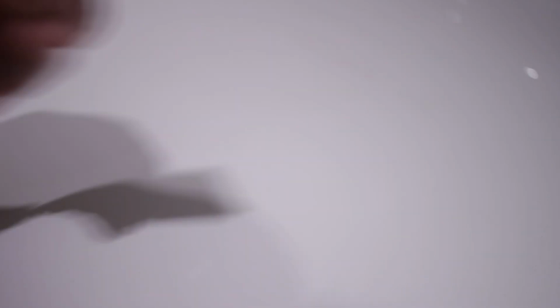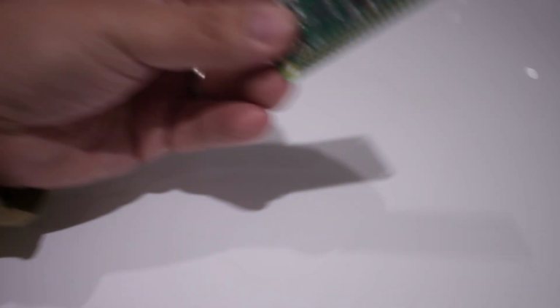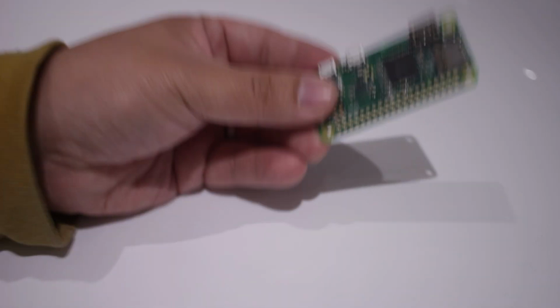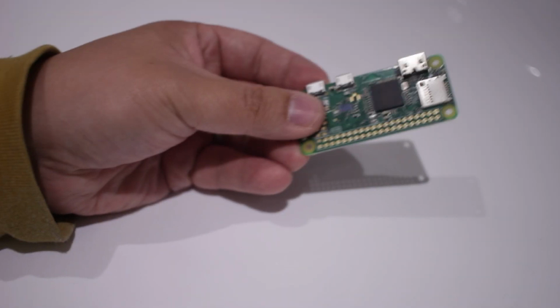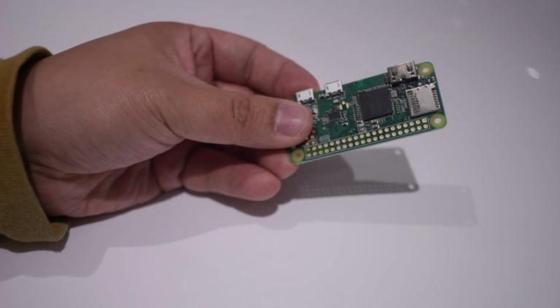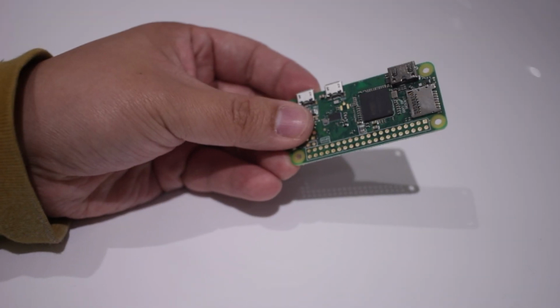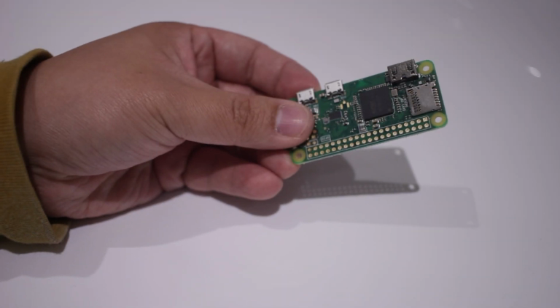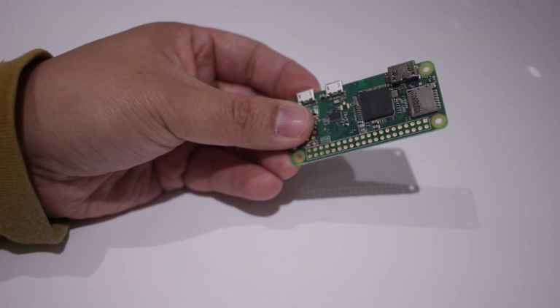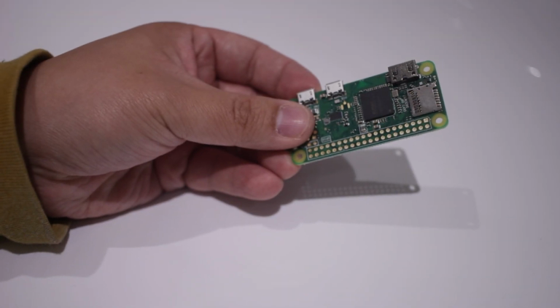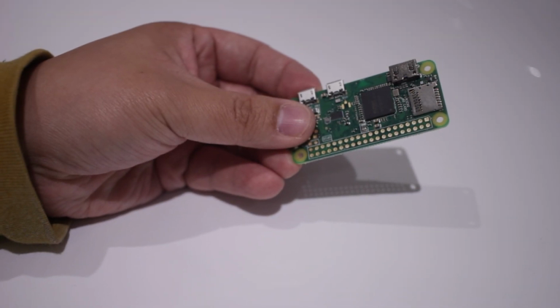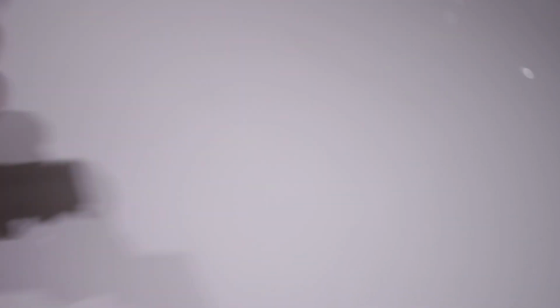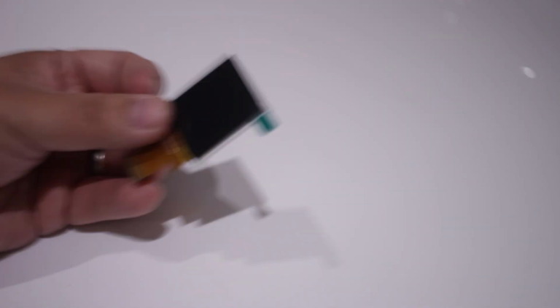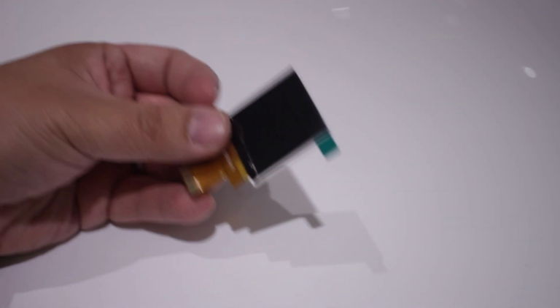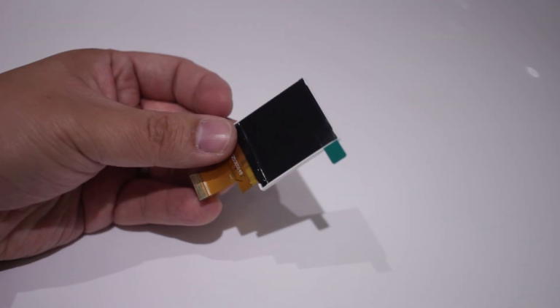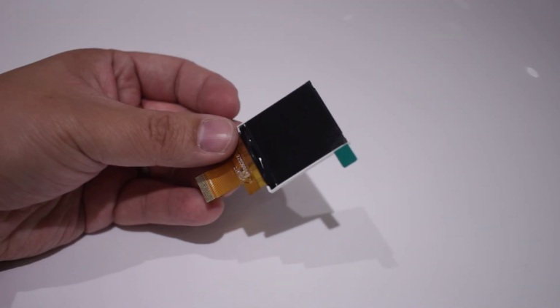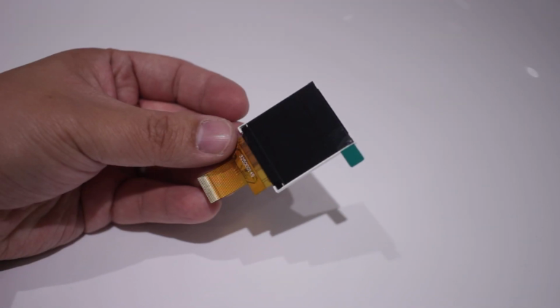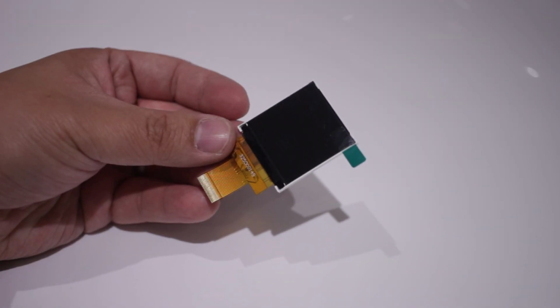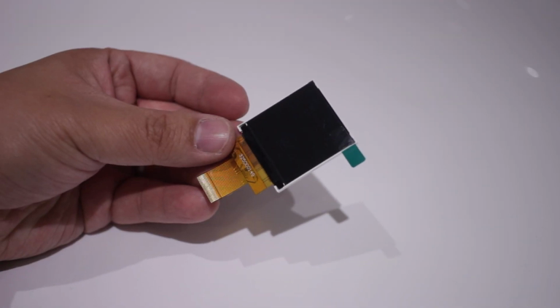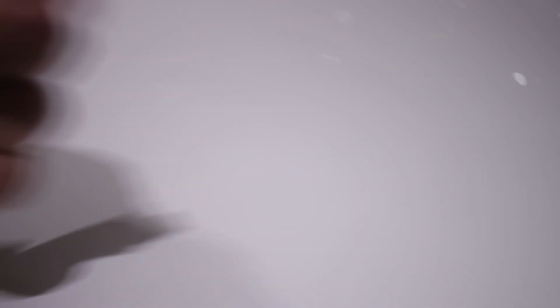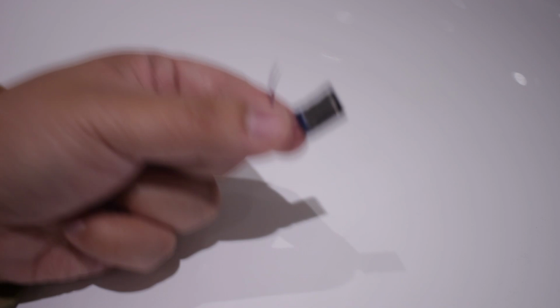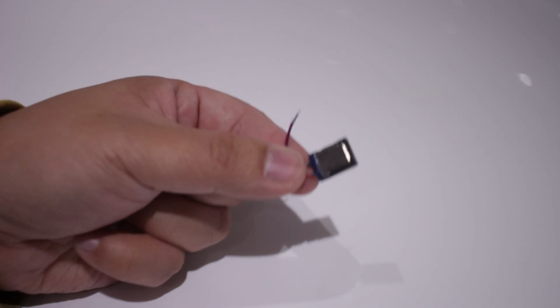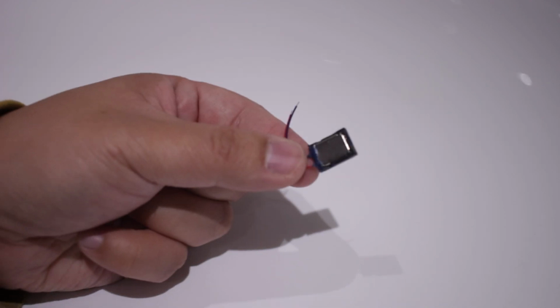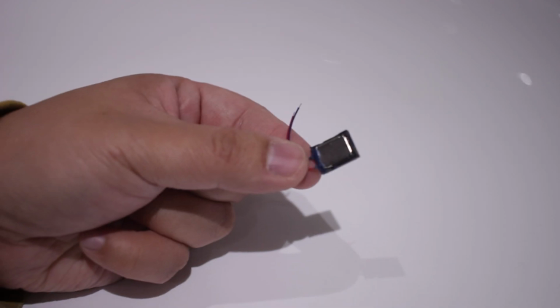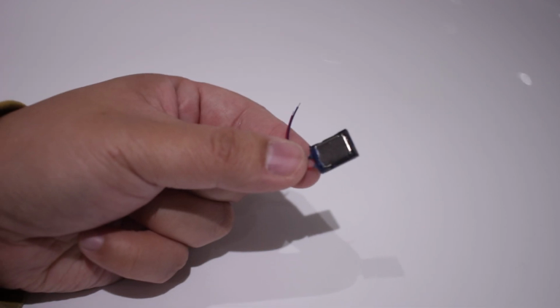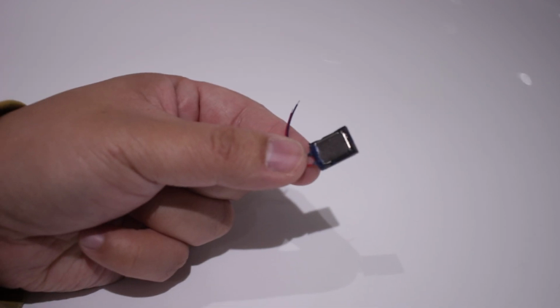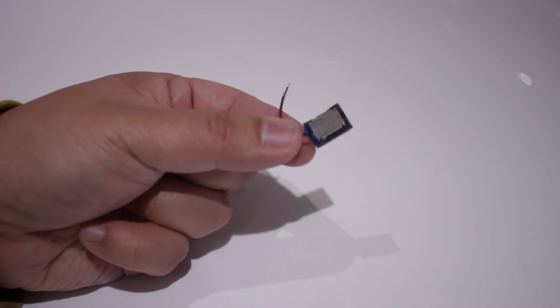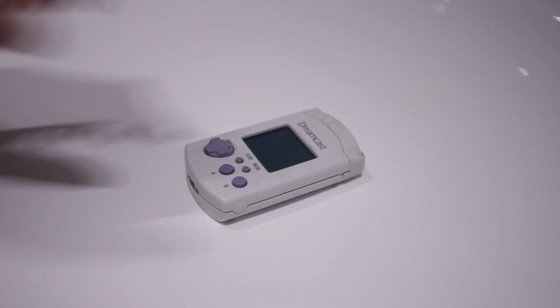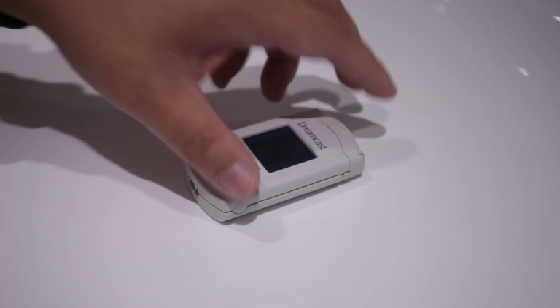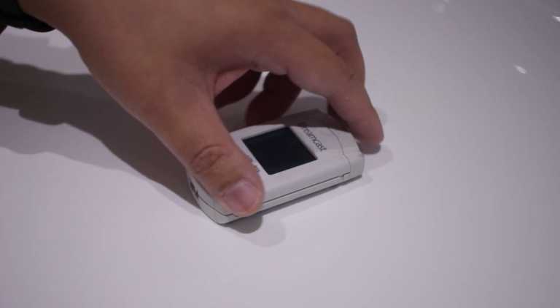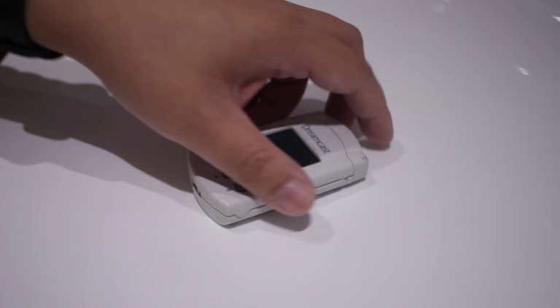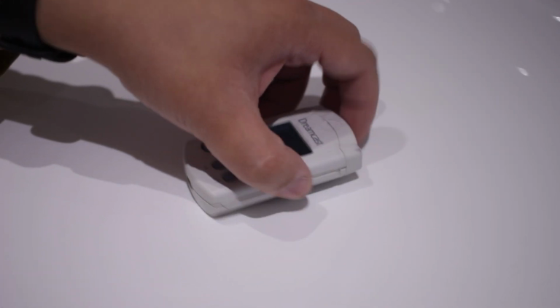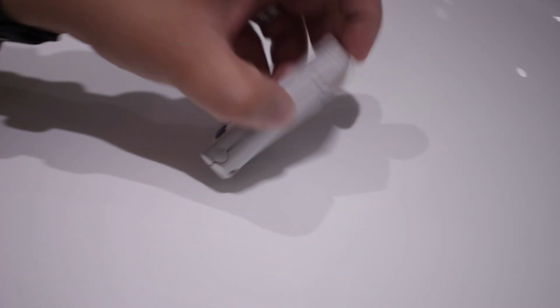What you need for this build is the Circuit Gem, a Raspberry Pi Zero W, a 1.5-inch screen, a speaker, and obviously a VMU case.